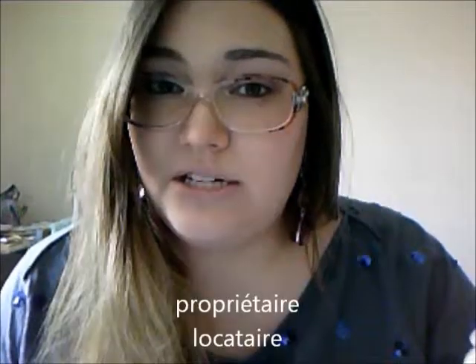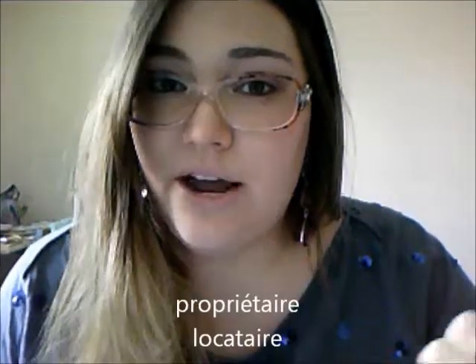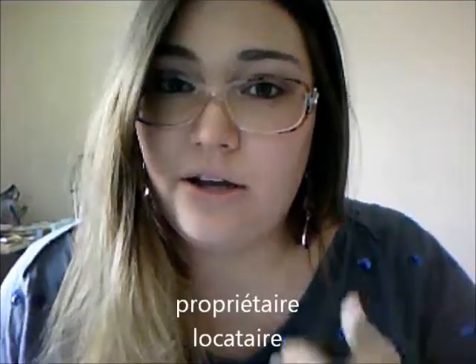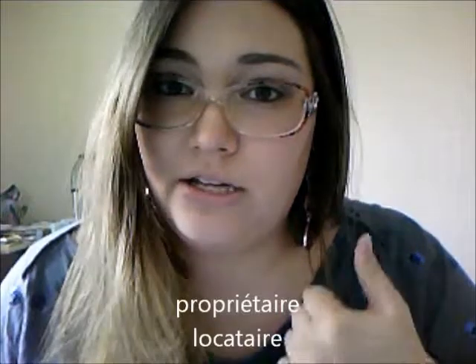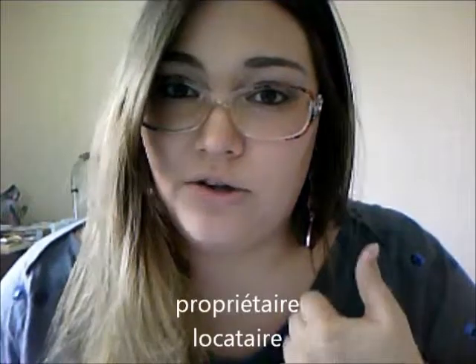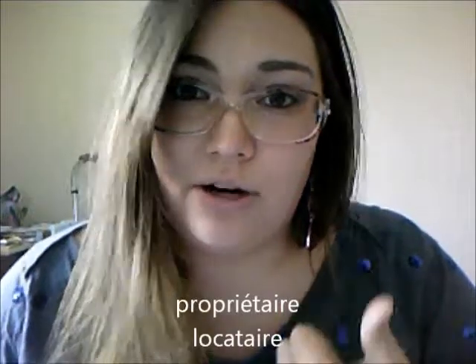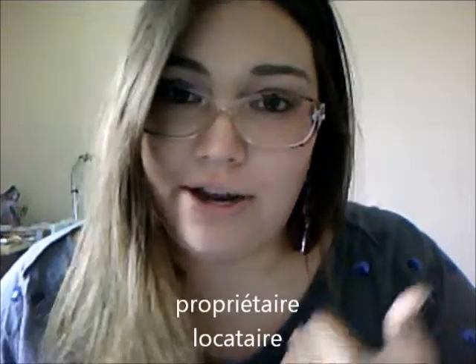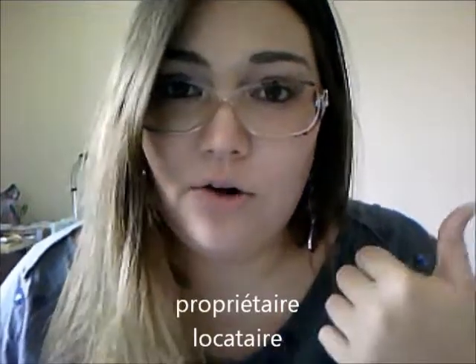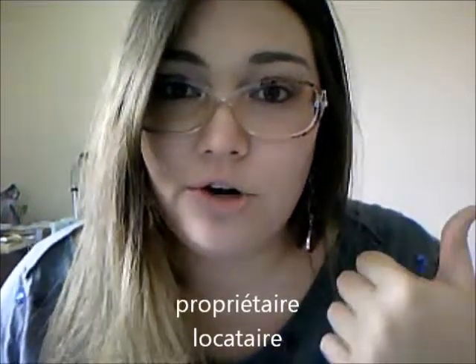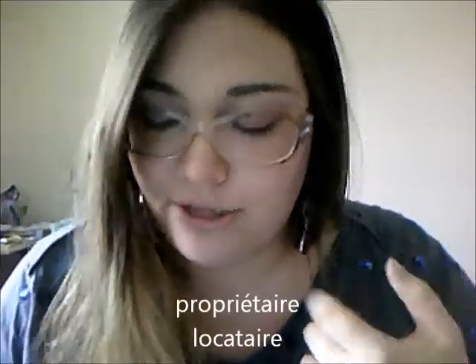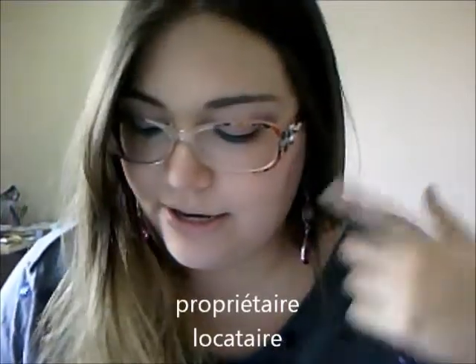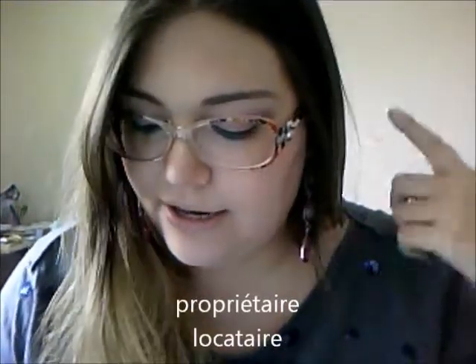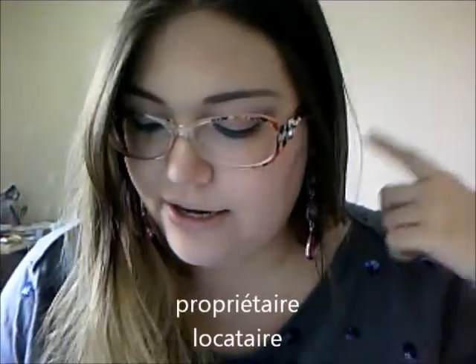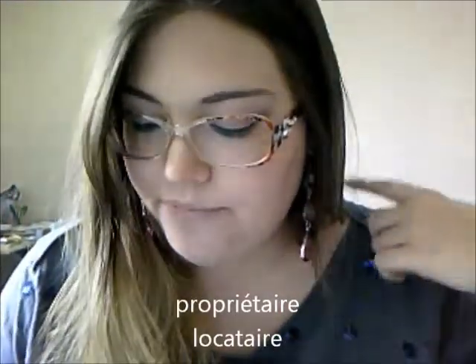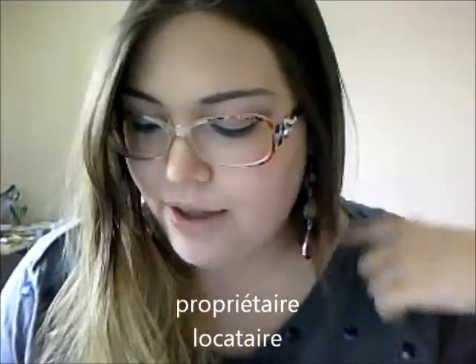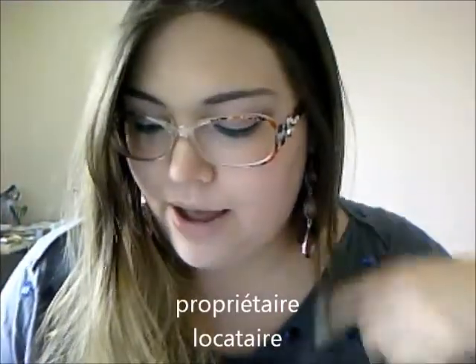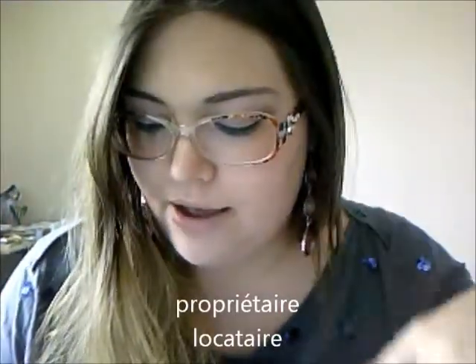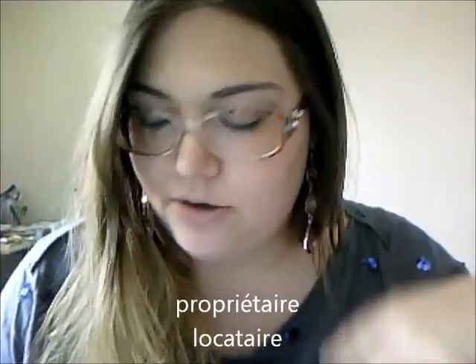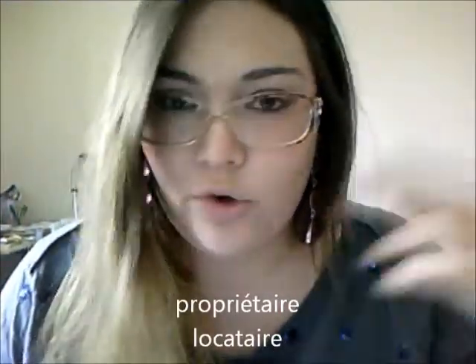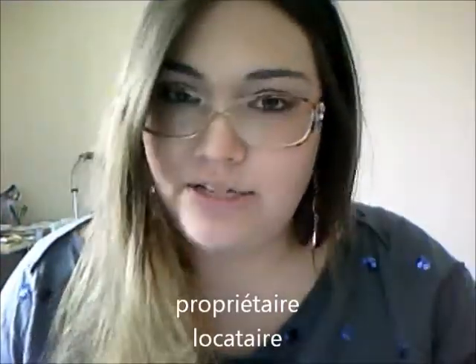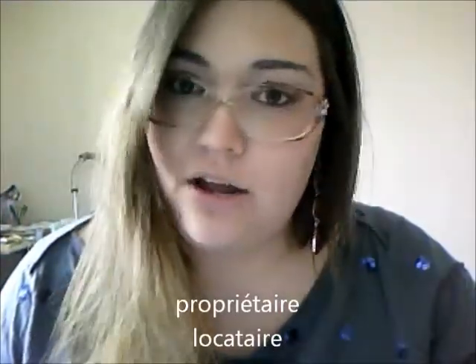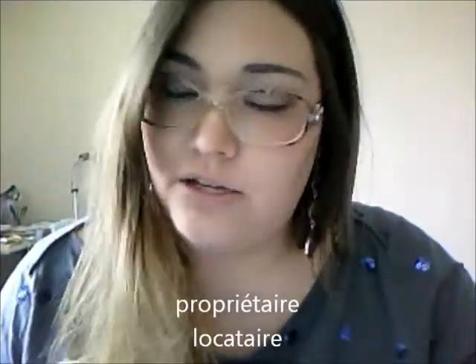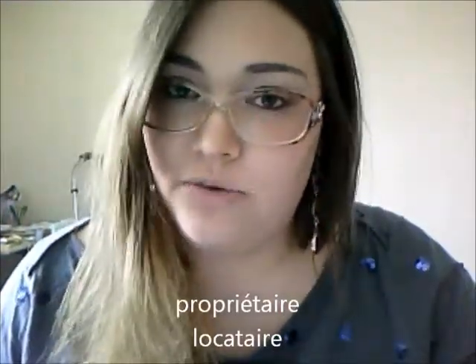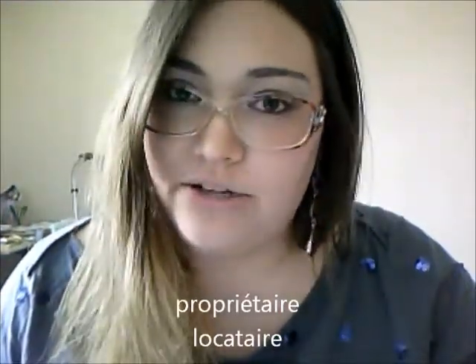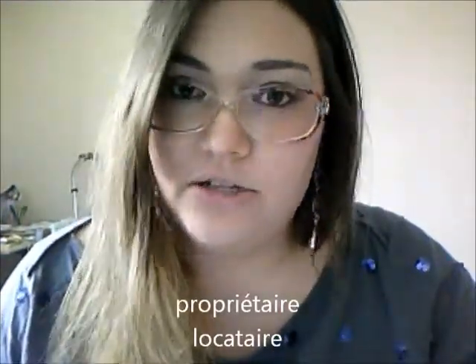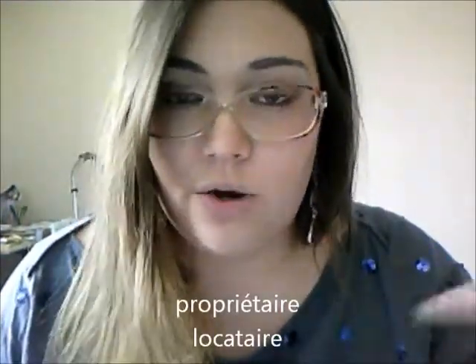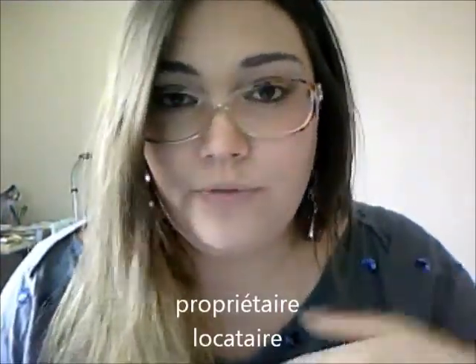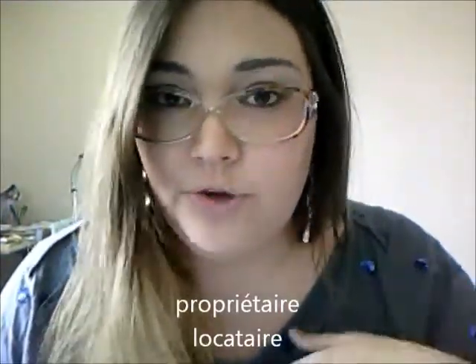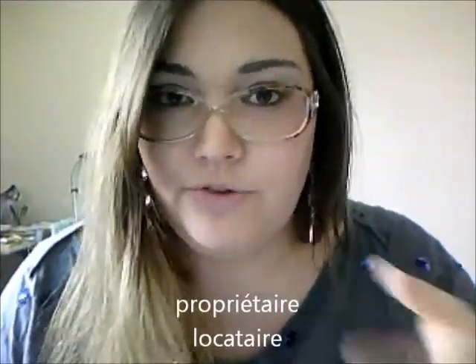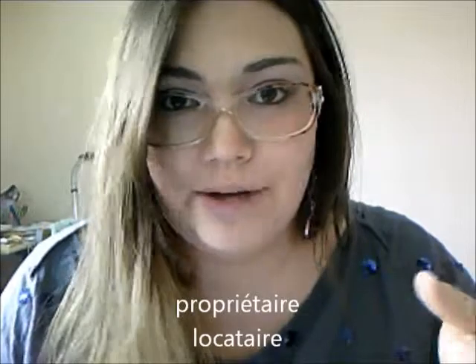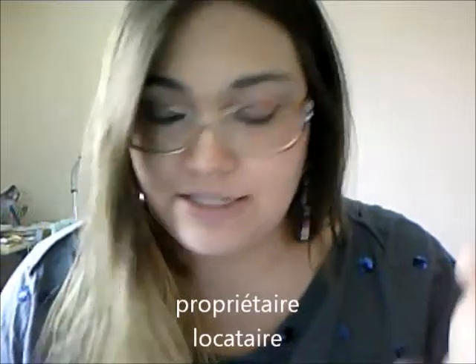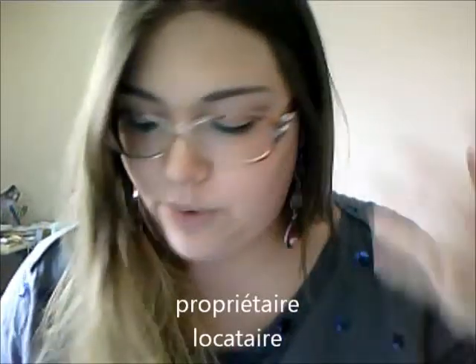Propriétaire is your landlord or landlady, and locataire is the renter — so that's you if you're renting somewhere.